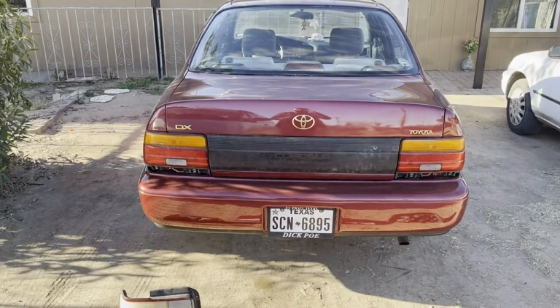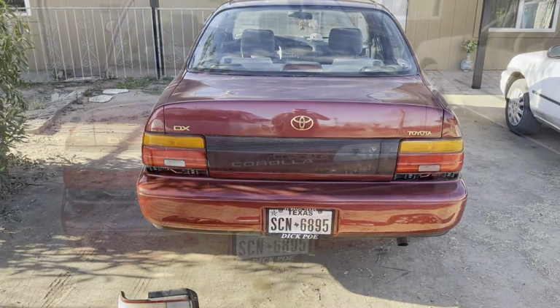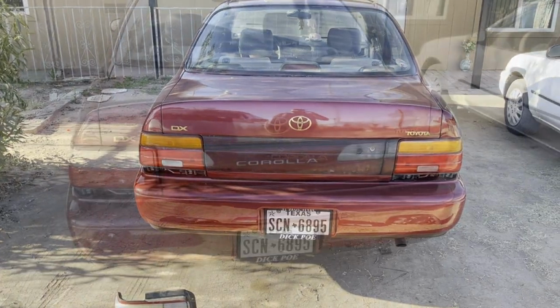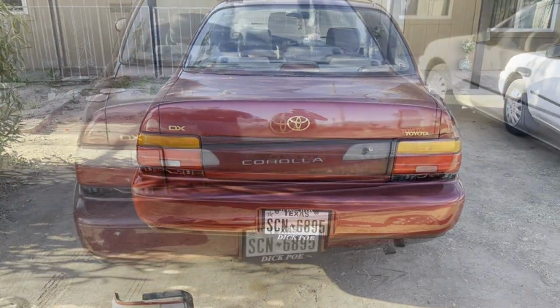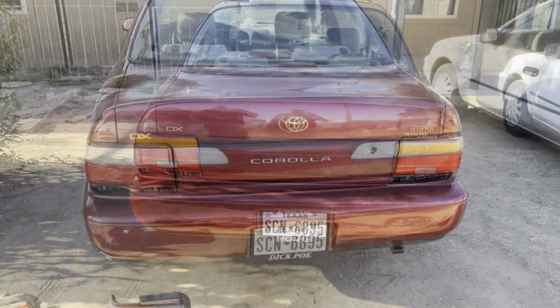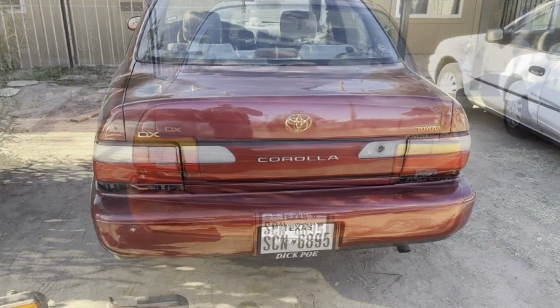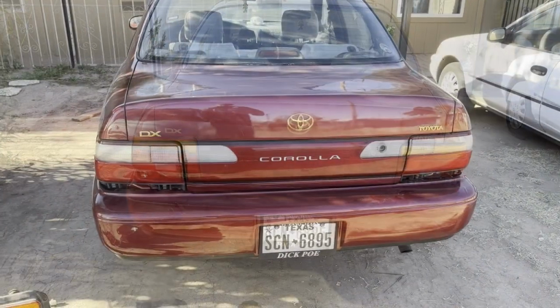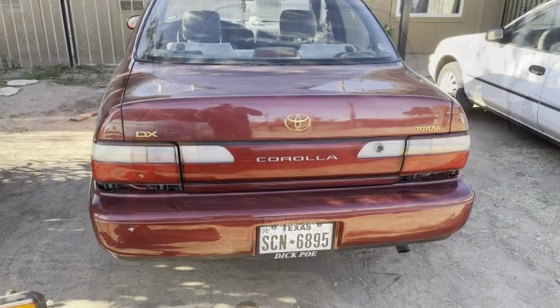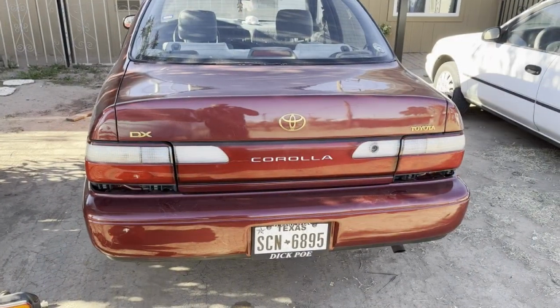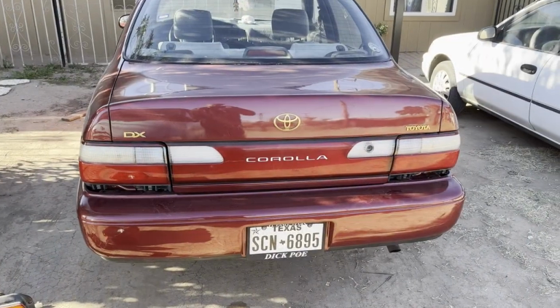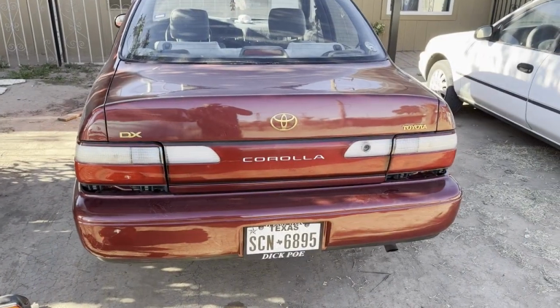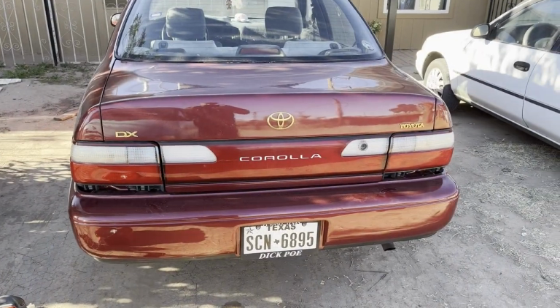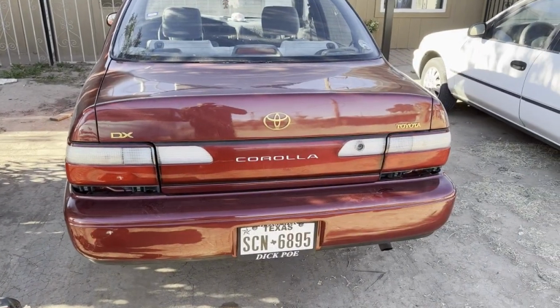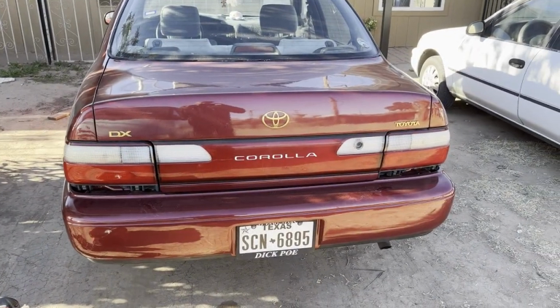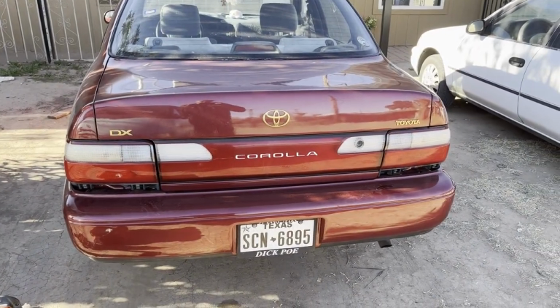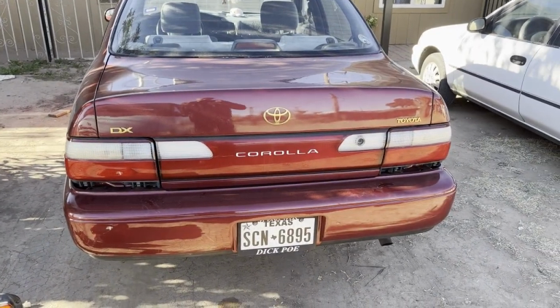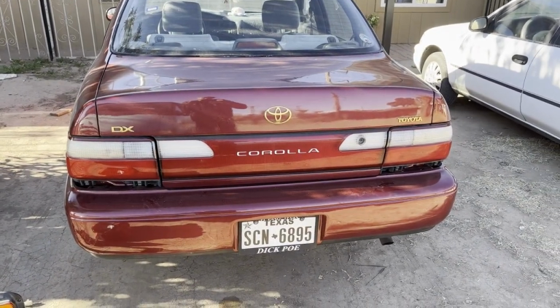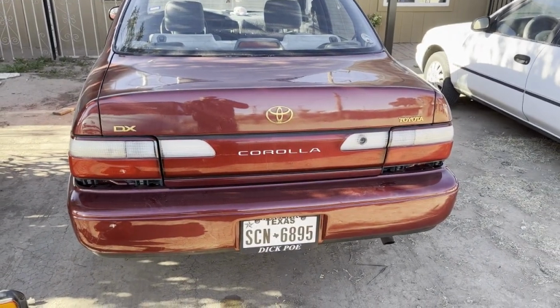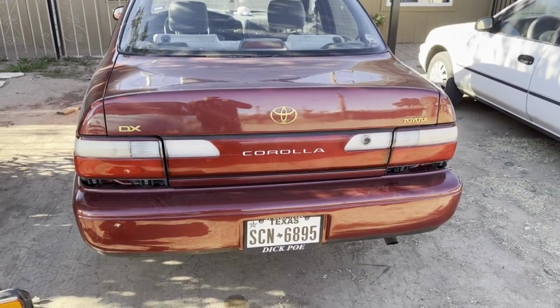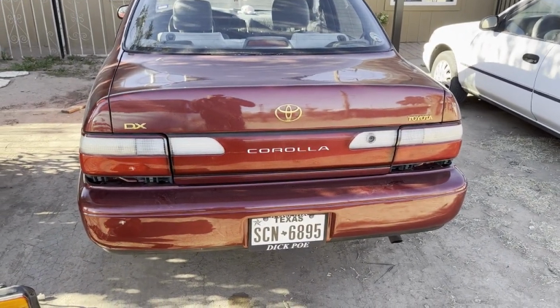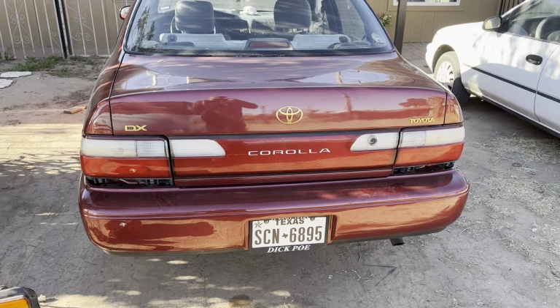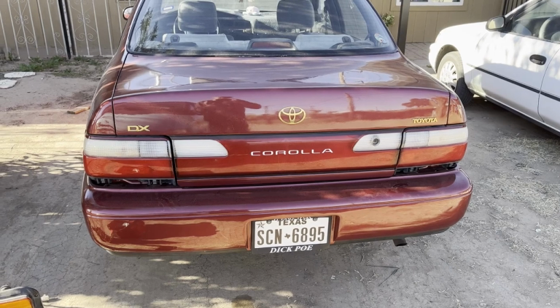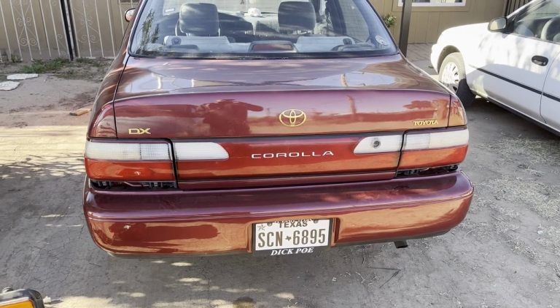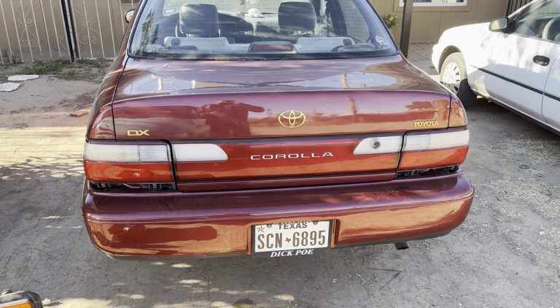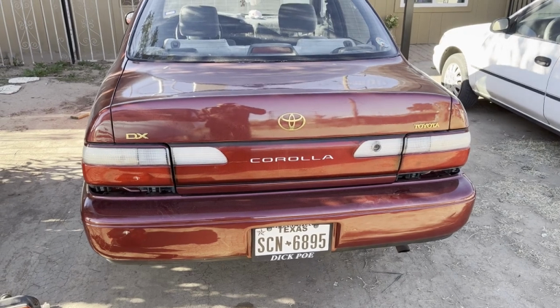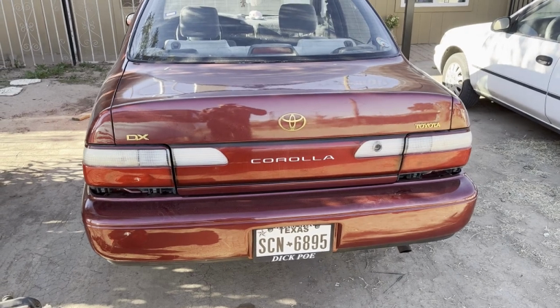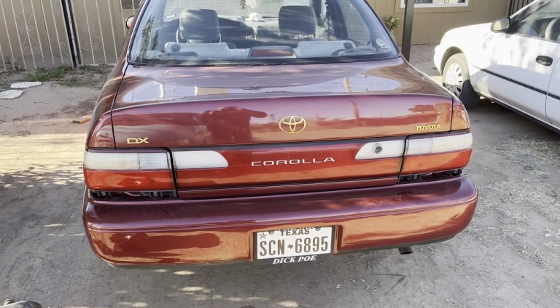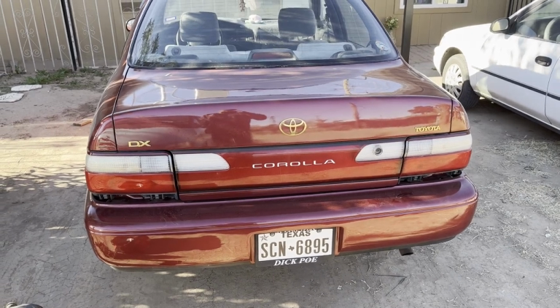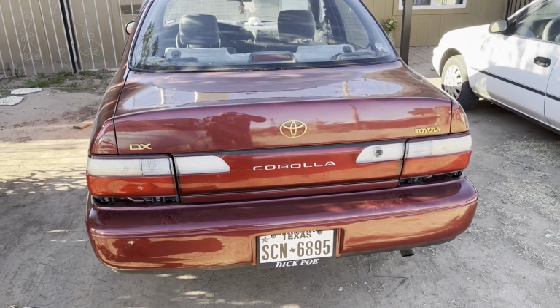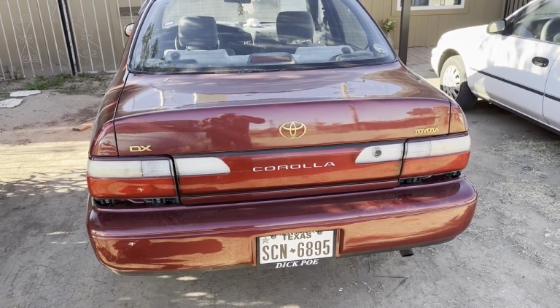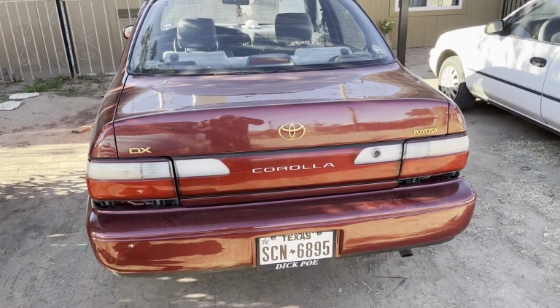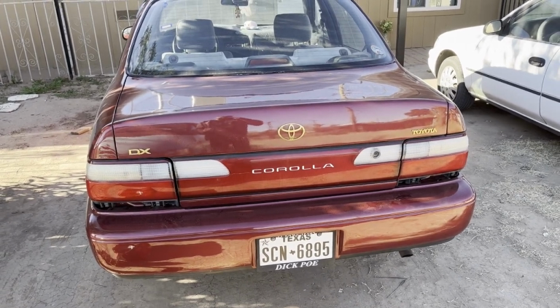And the new paint — there it is. Oh, look at that. Oh my. Damn. This car is coming out beautifully.